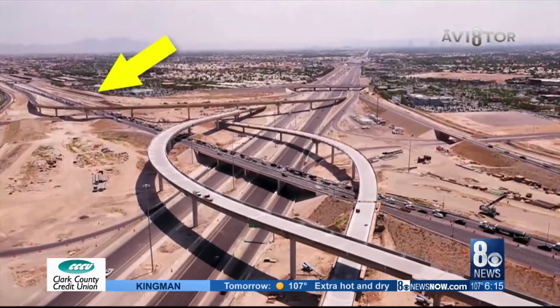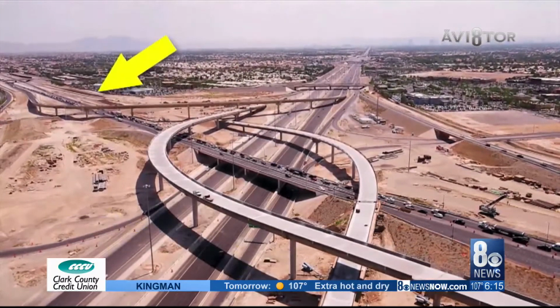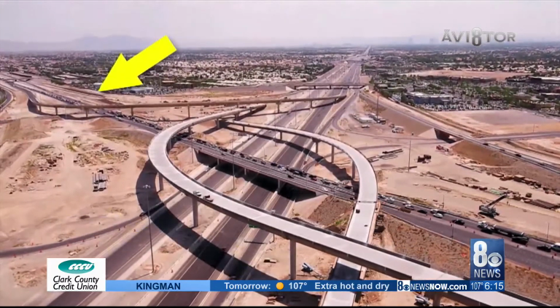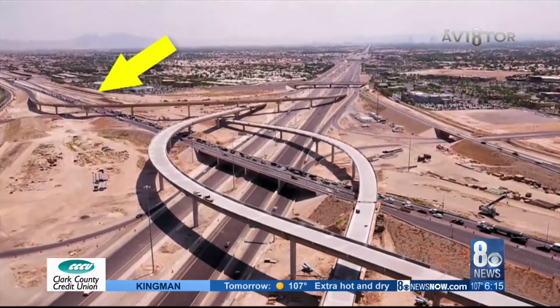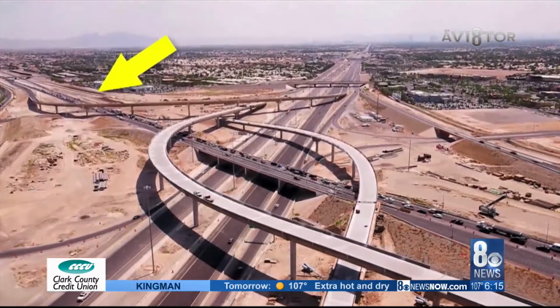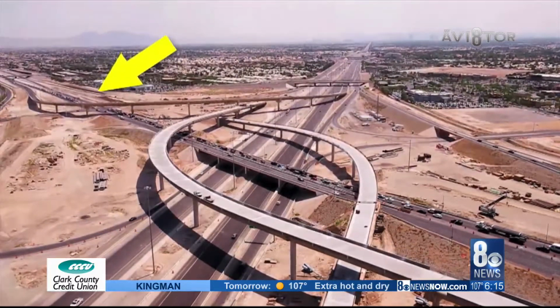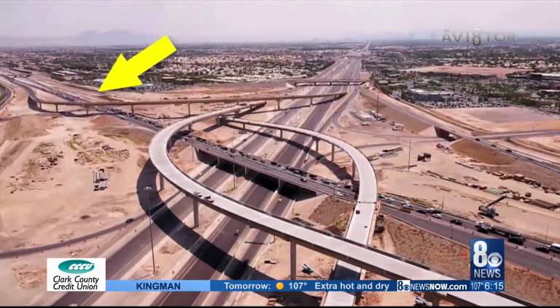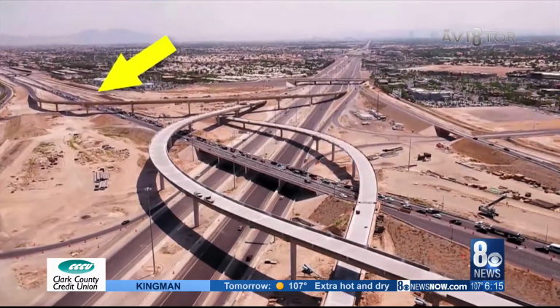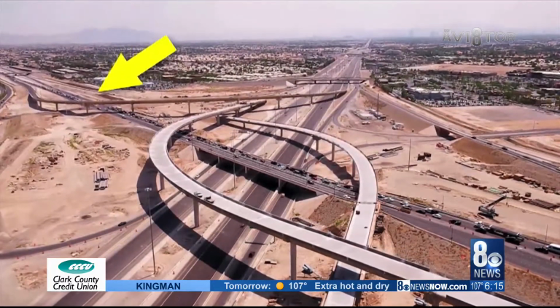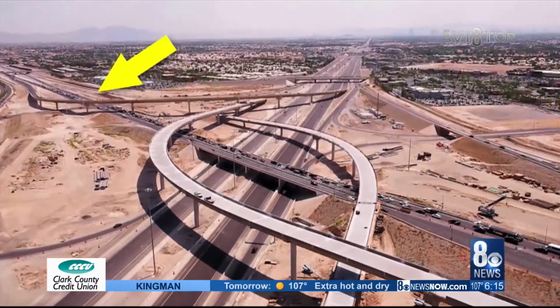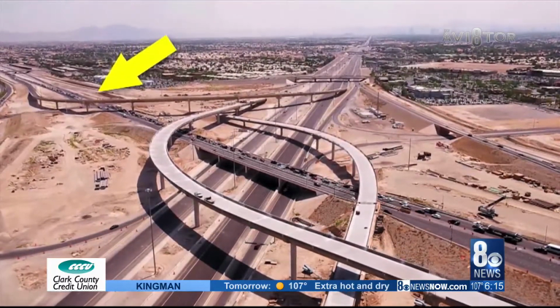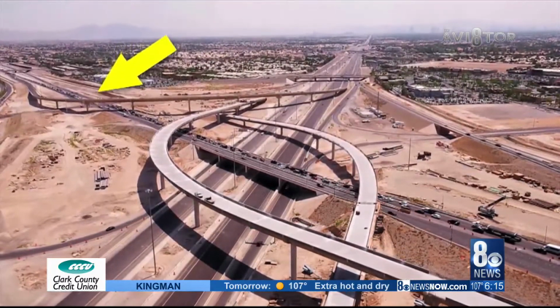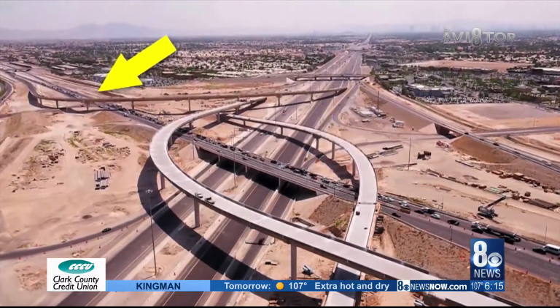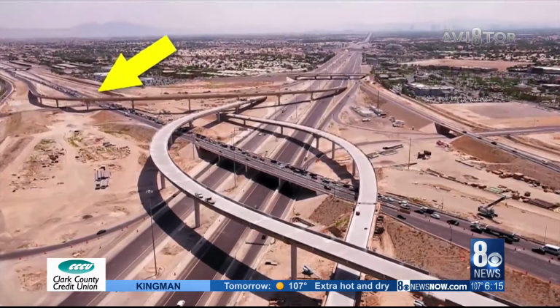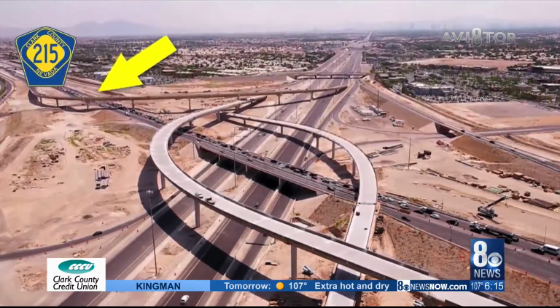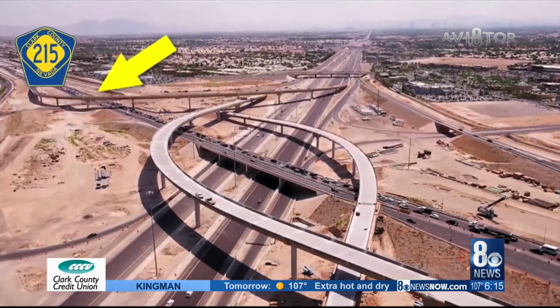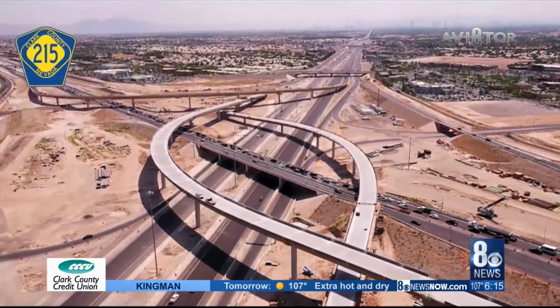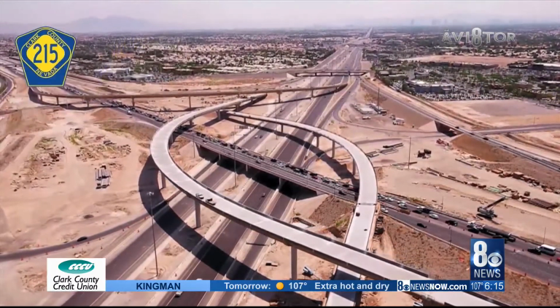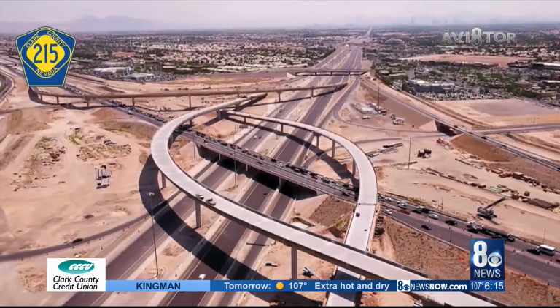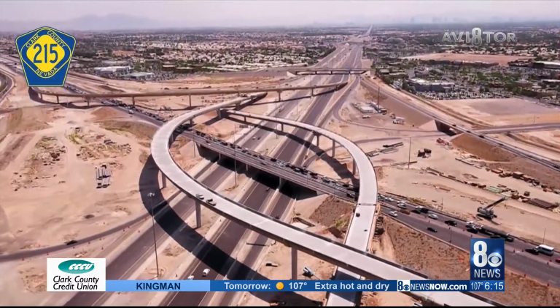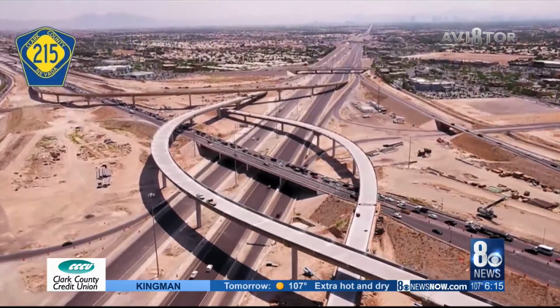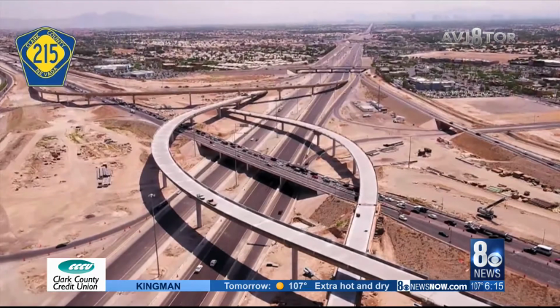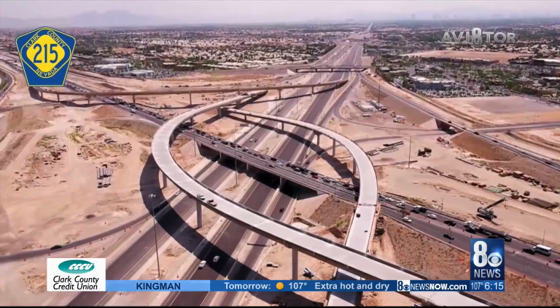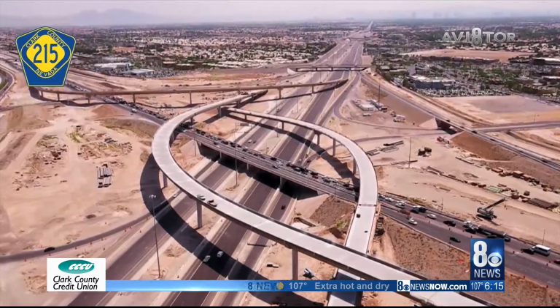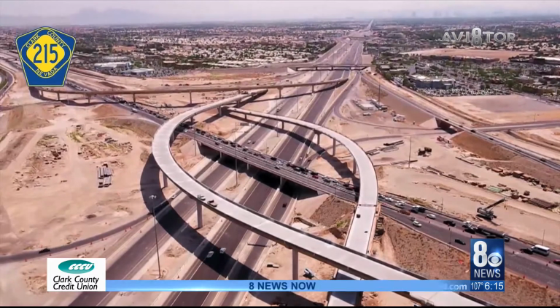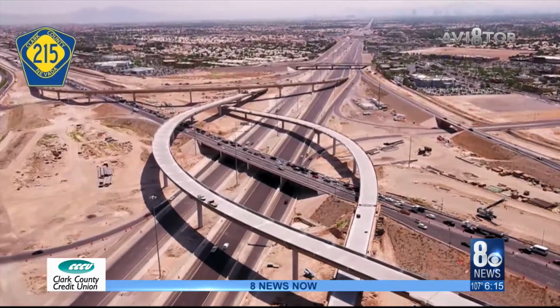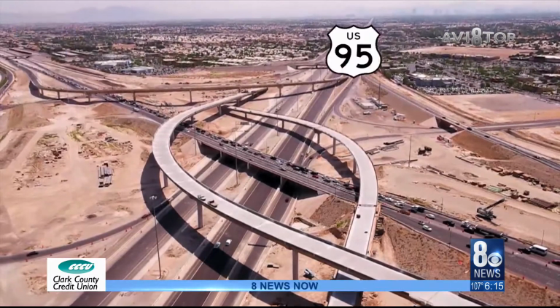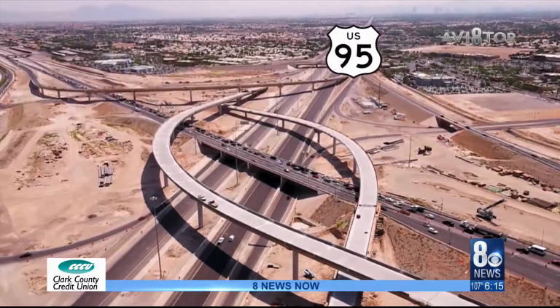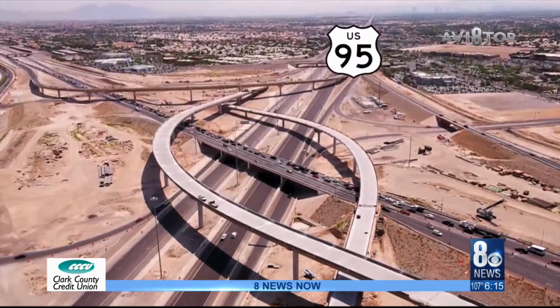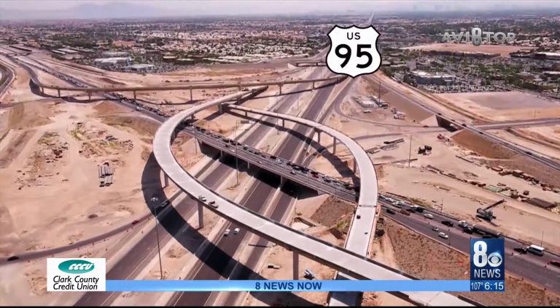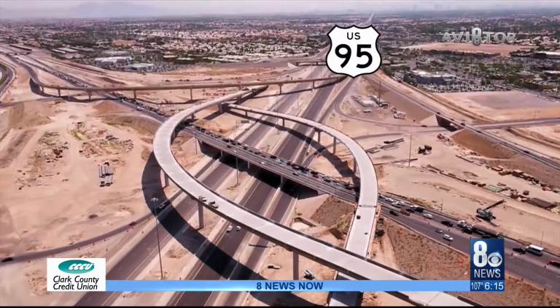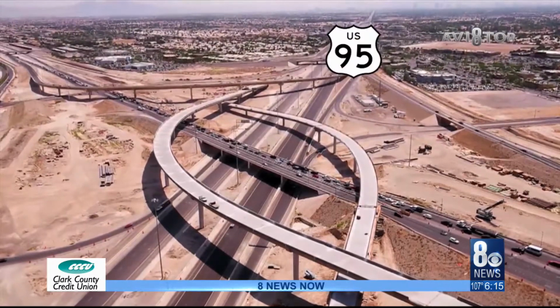And in the background, that ramp is the one that takes you from the West 215 to the South 95.